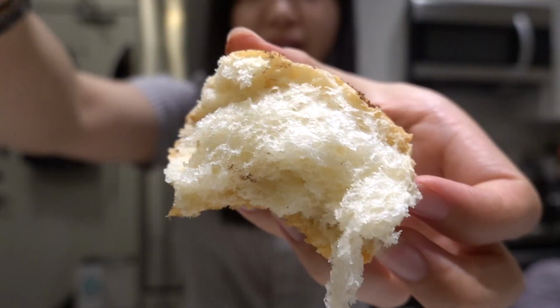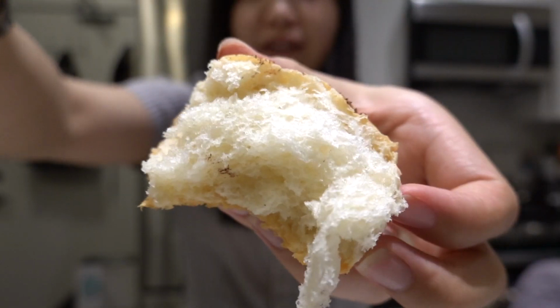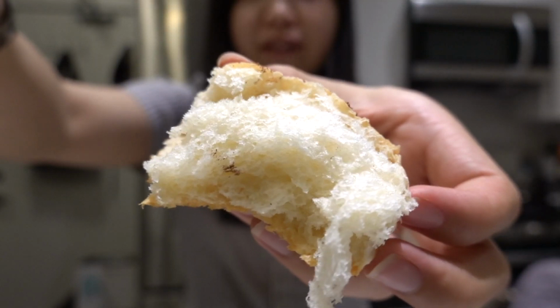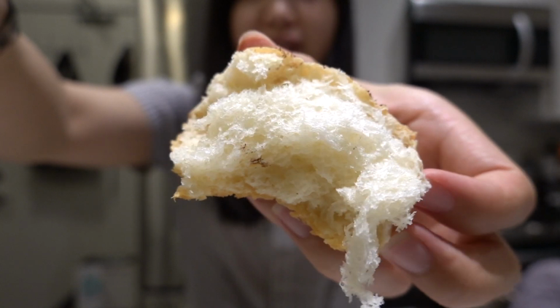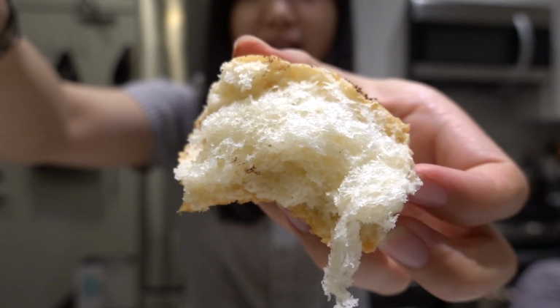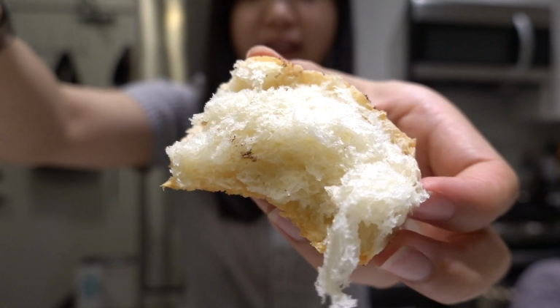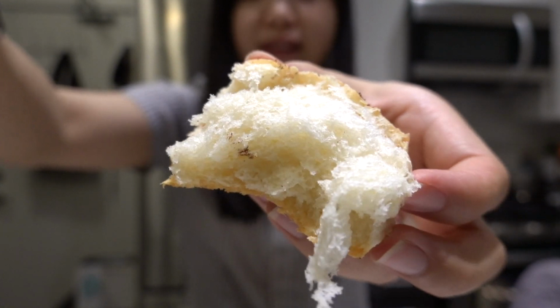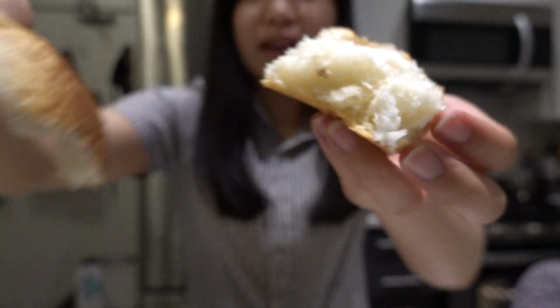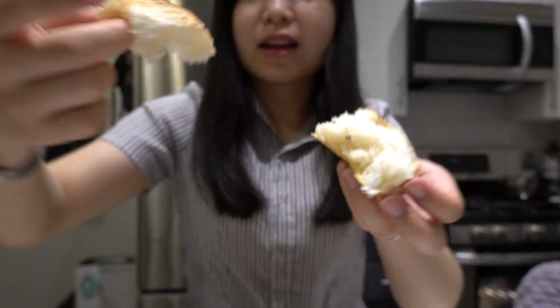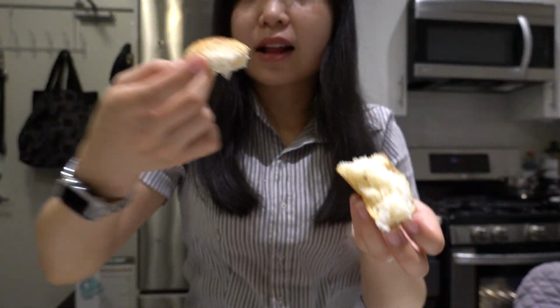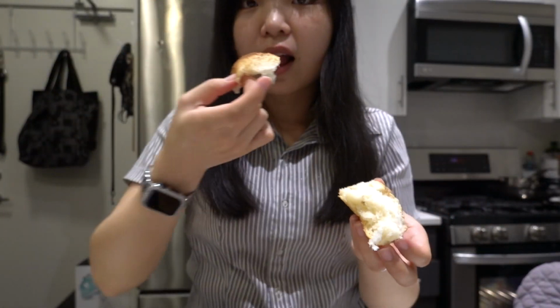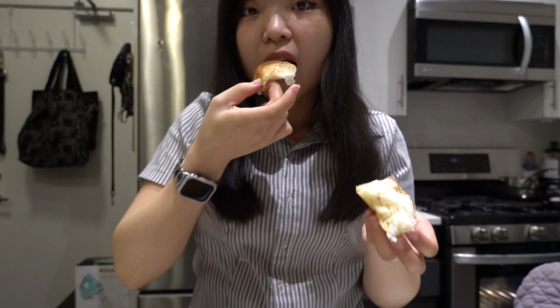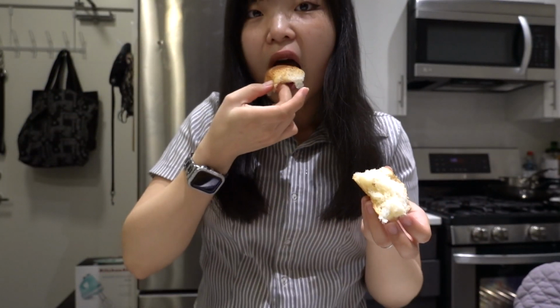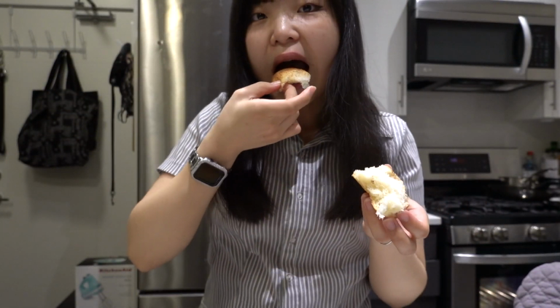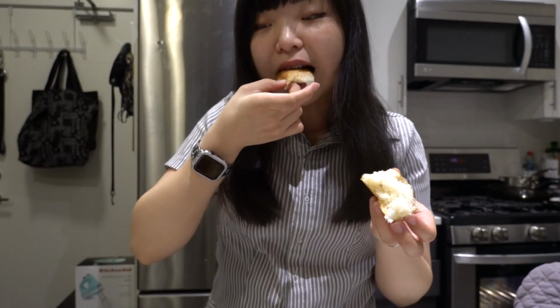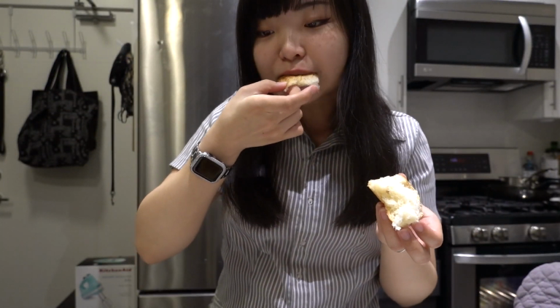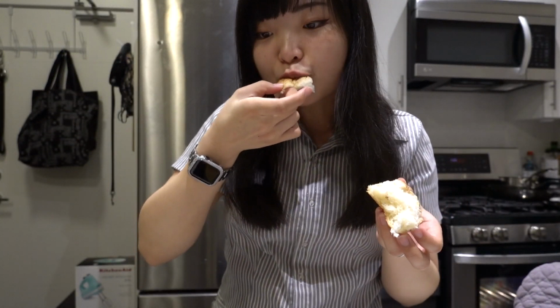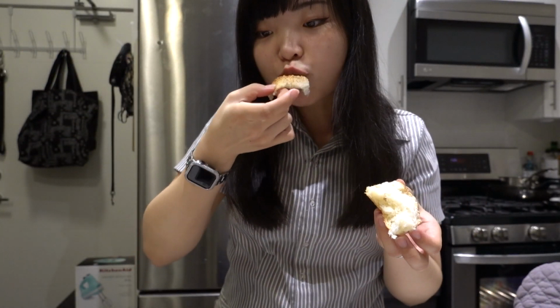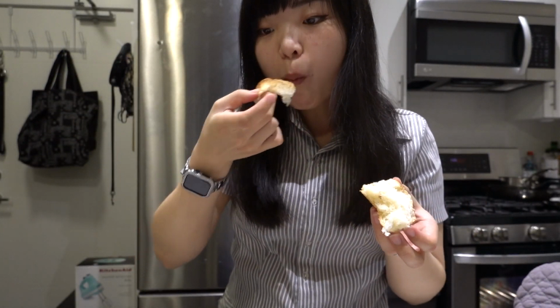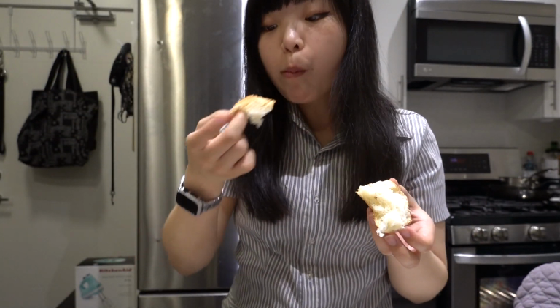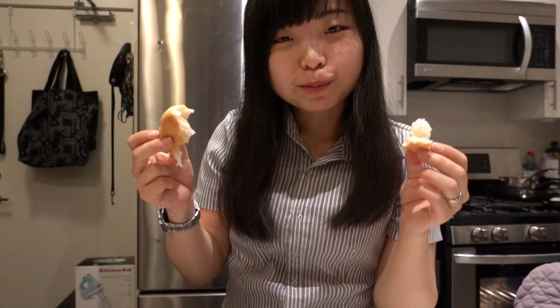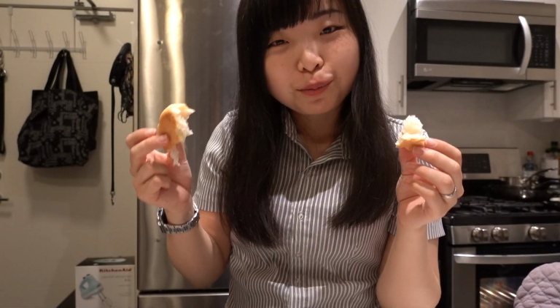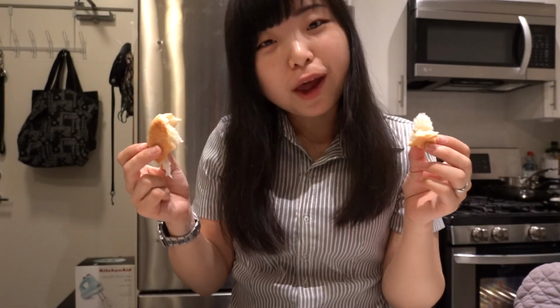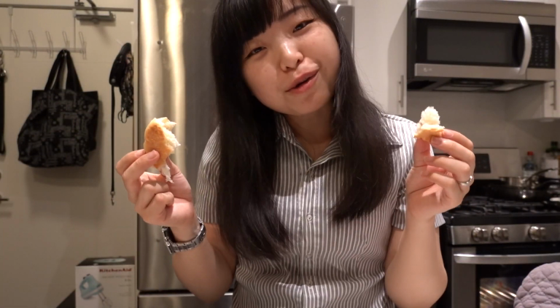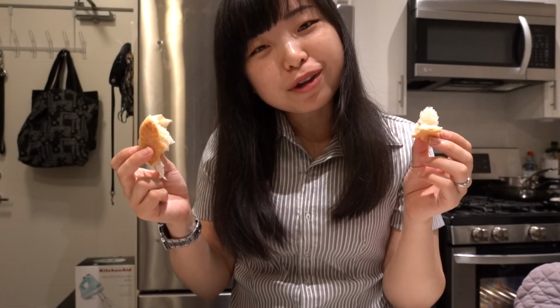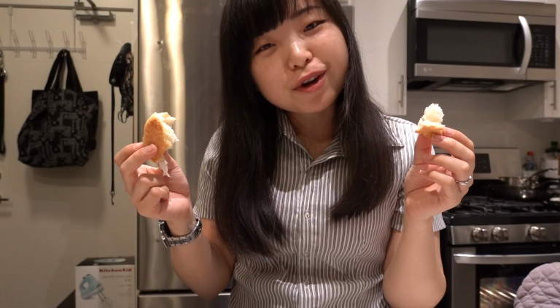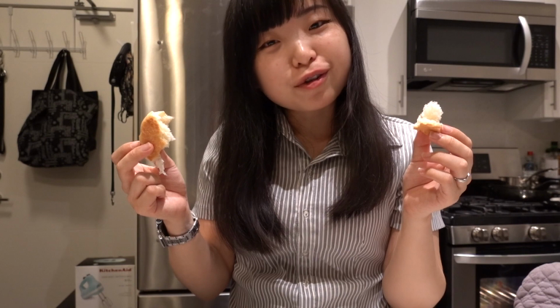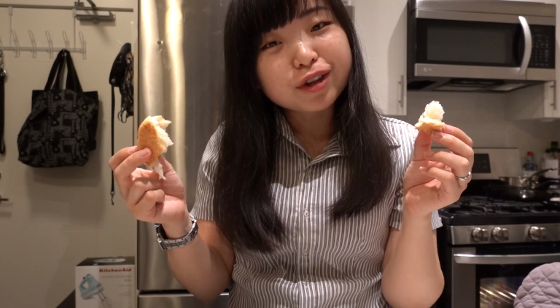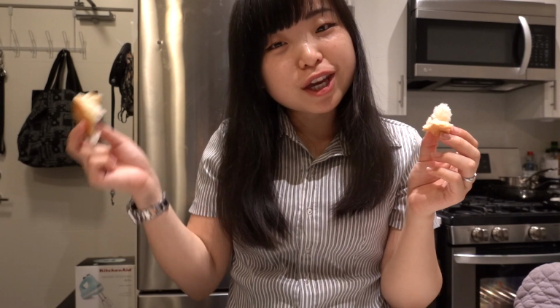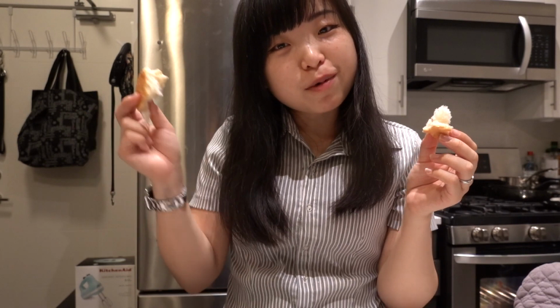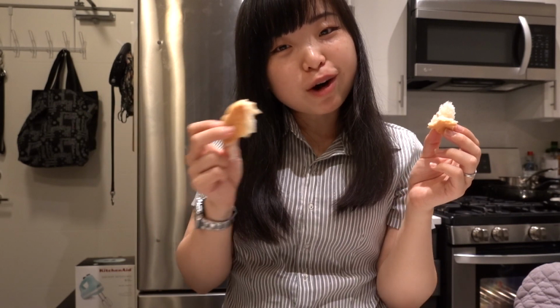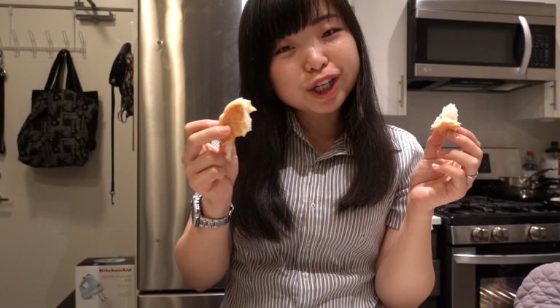Look how fluffy it is inside. Anyways, if you're interested, keep on watching!